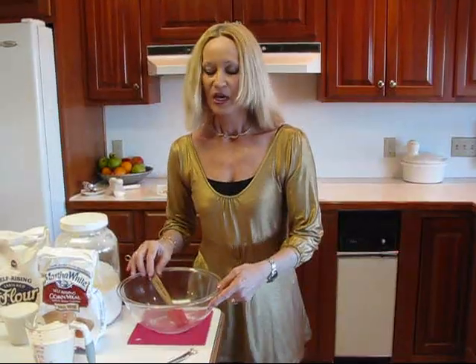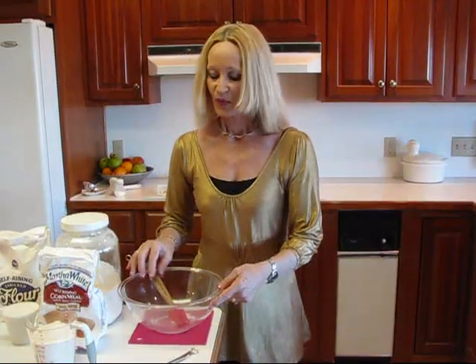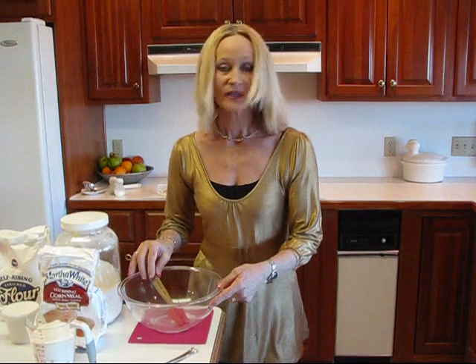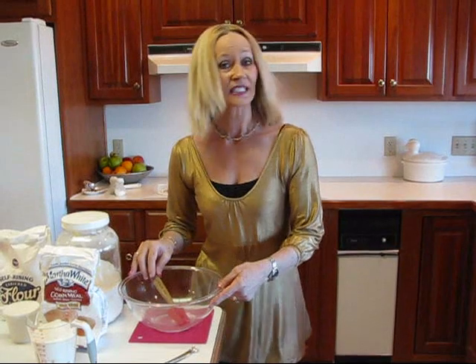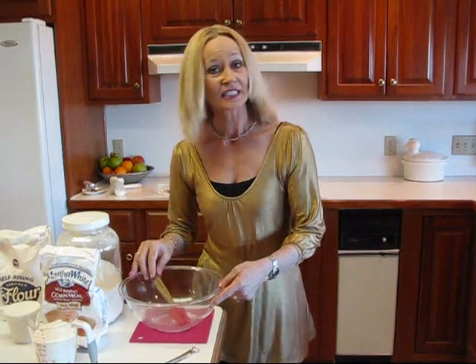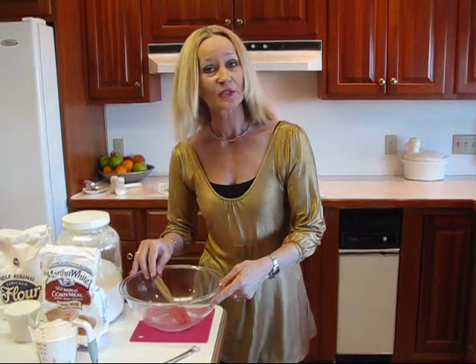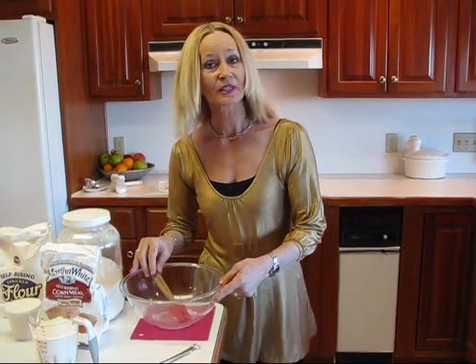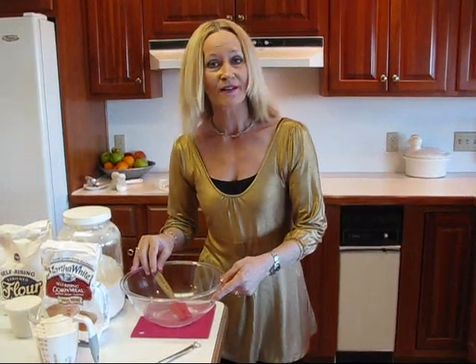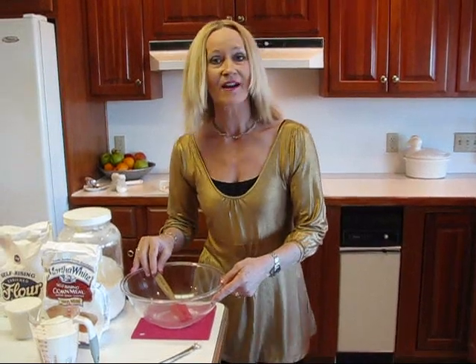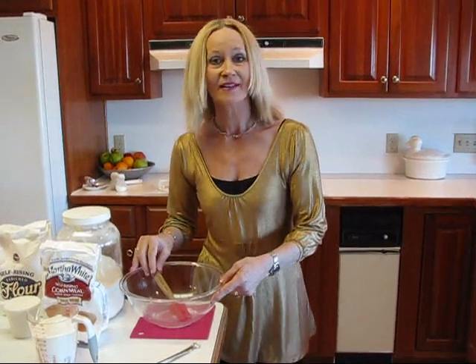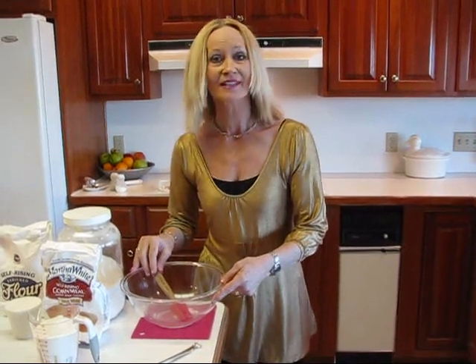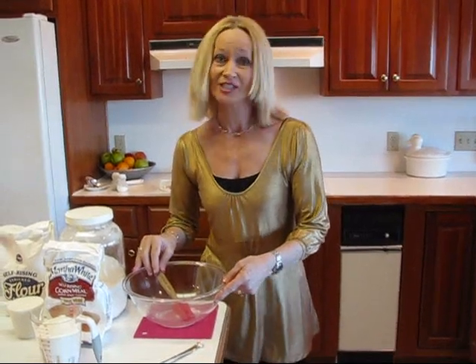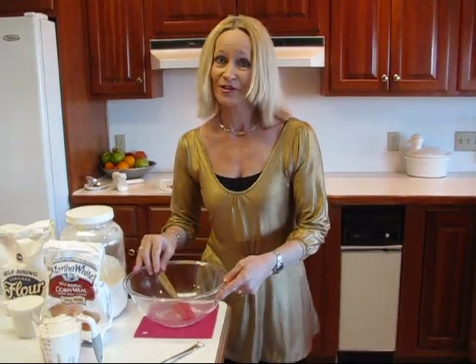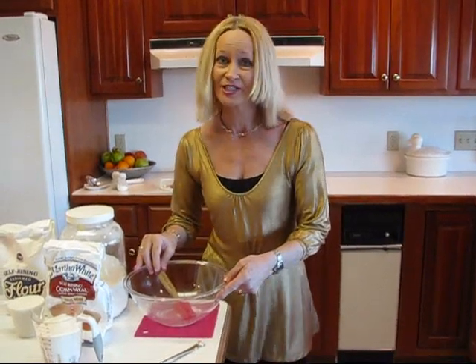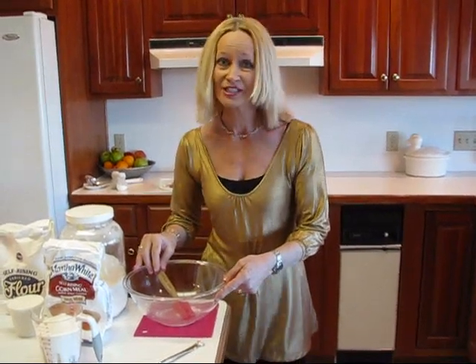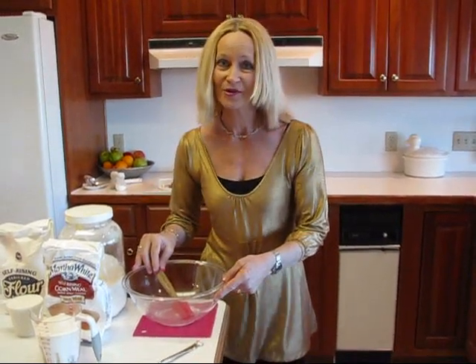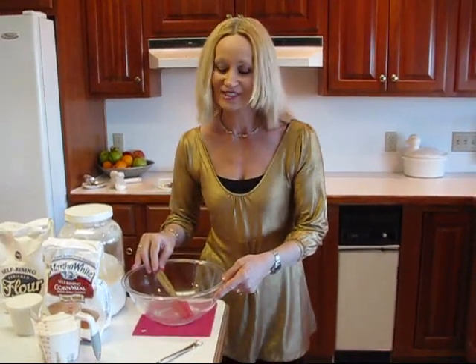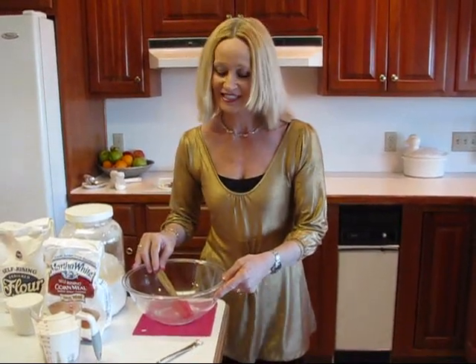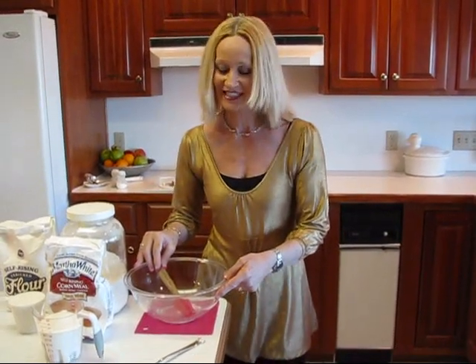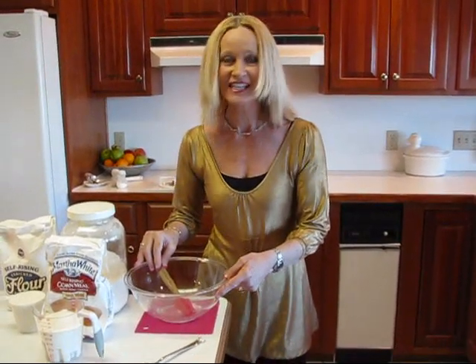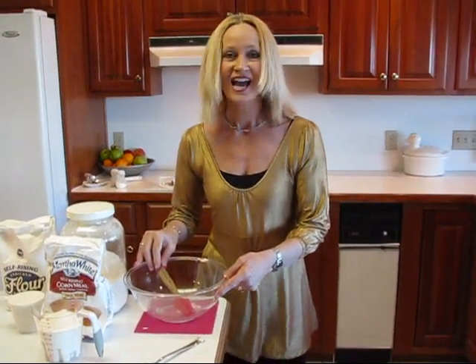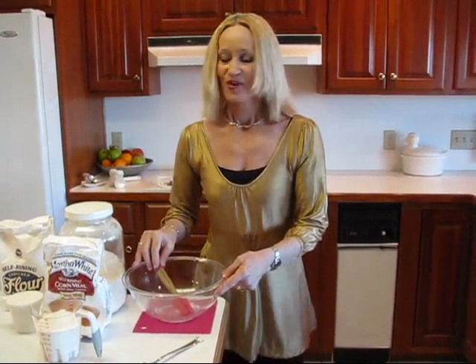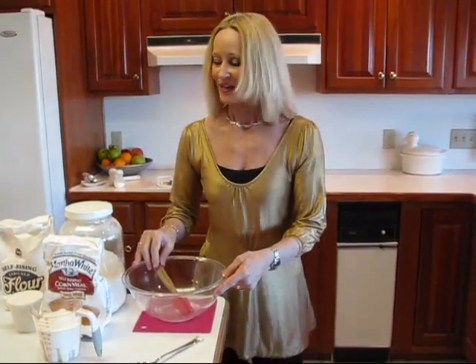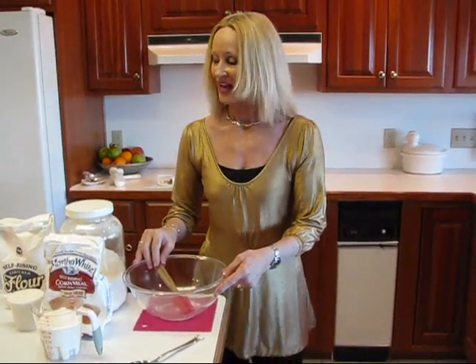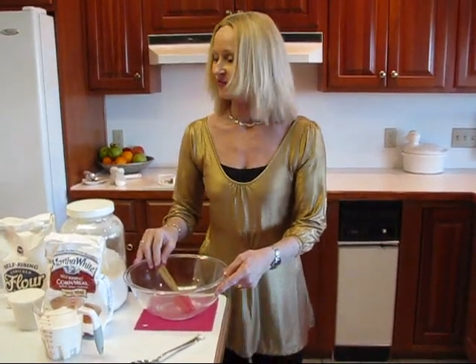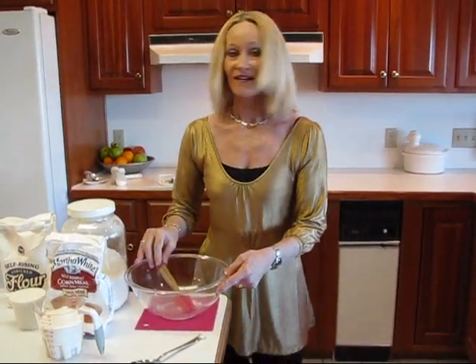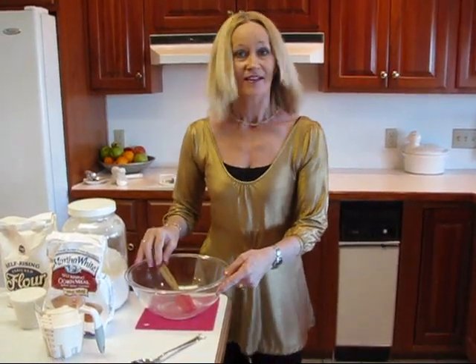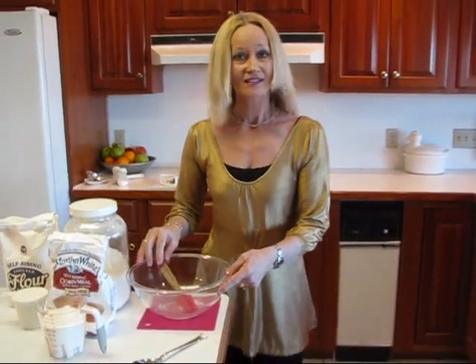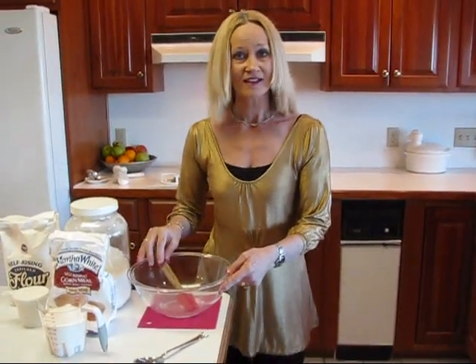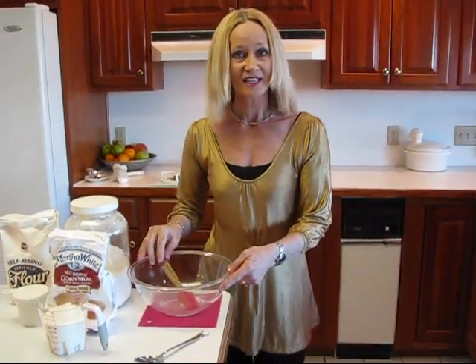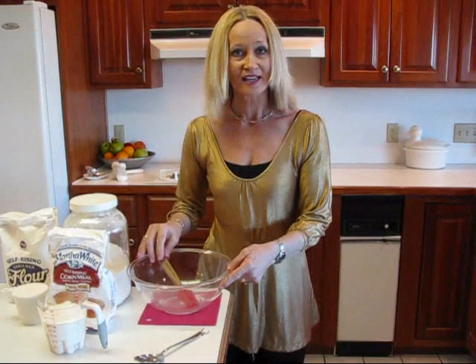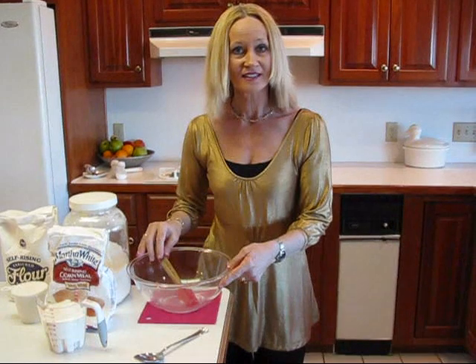We're going to continue with our onion and cheddar cheese corn sticks. We have our onion sauteed.